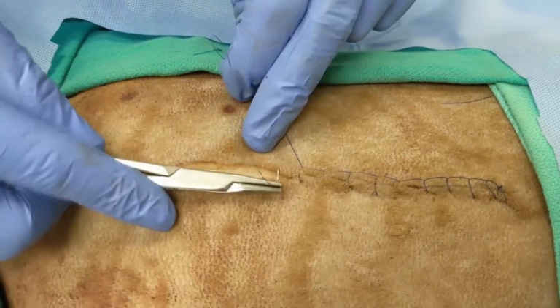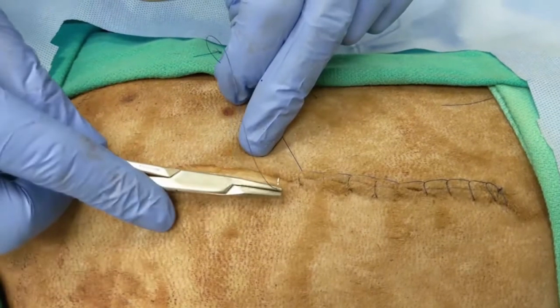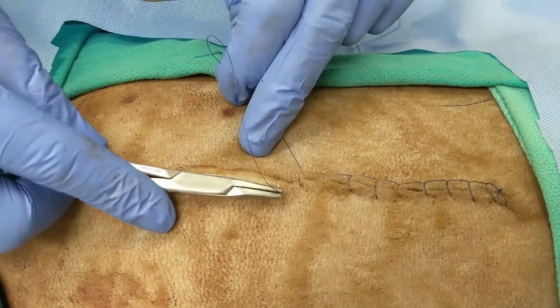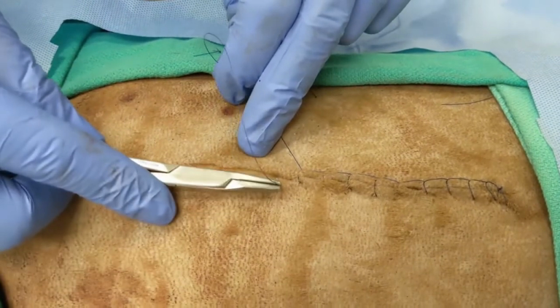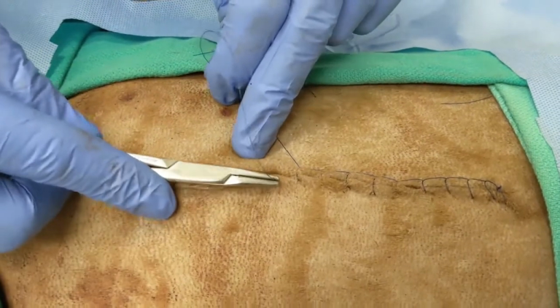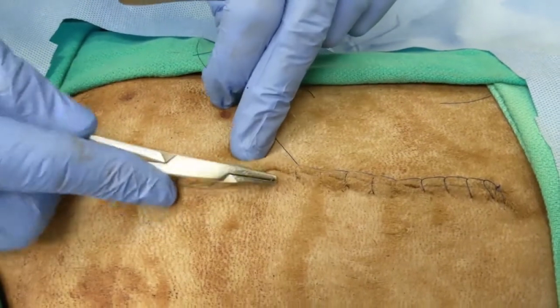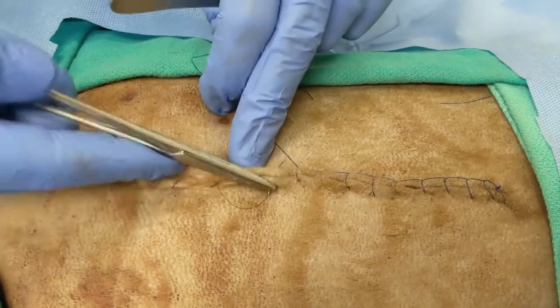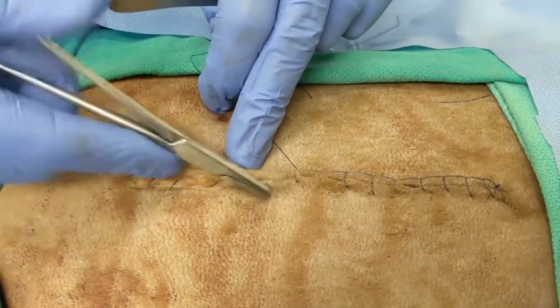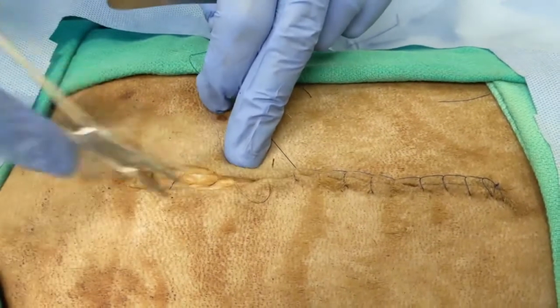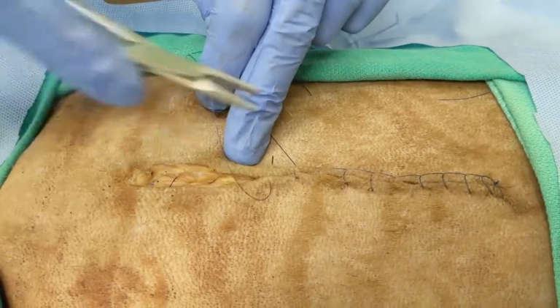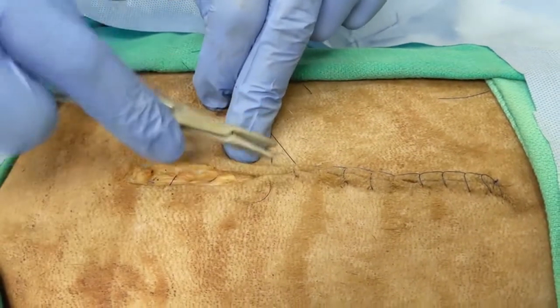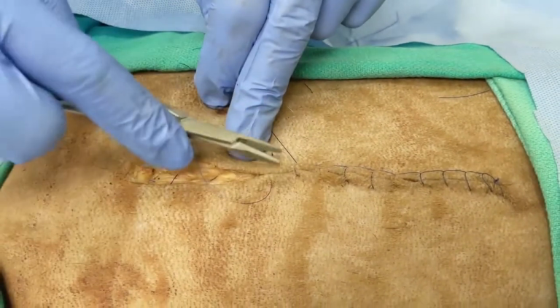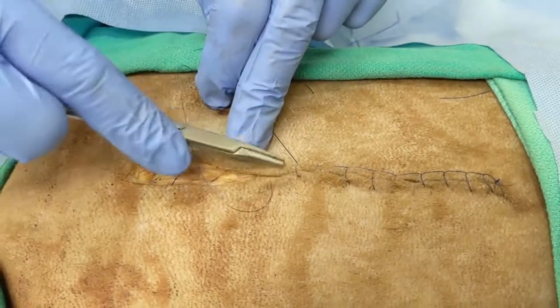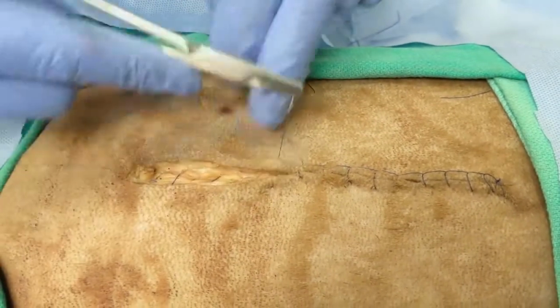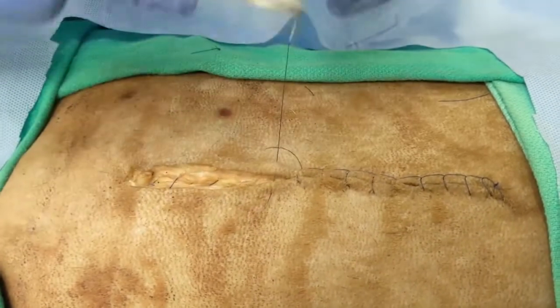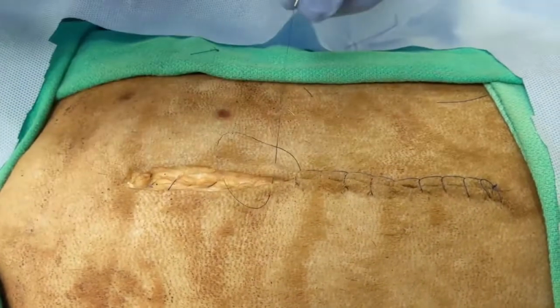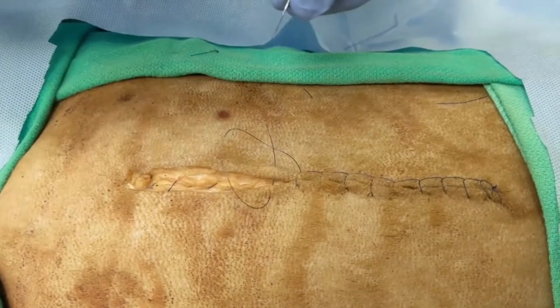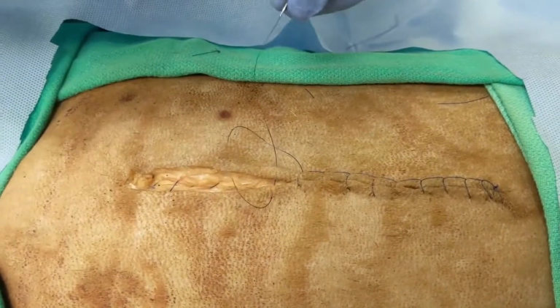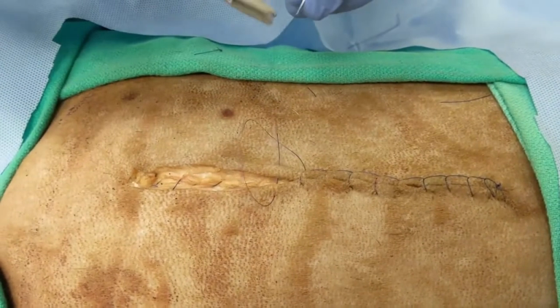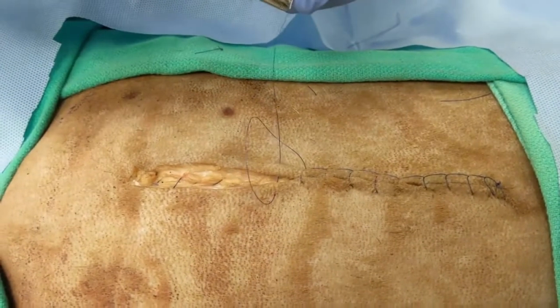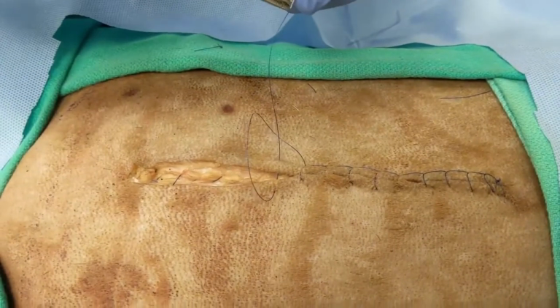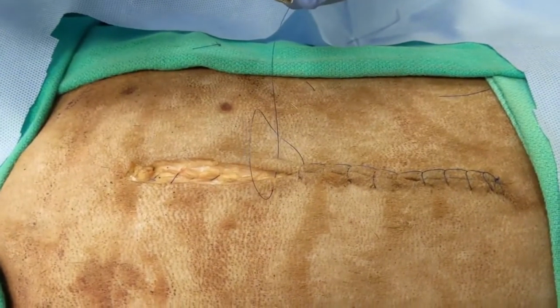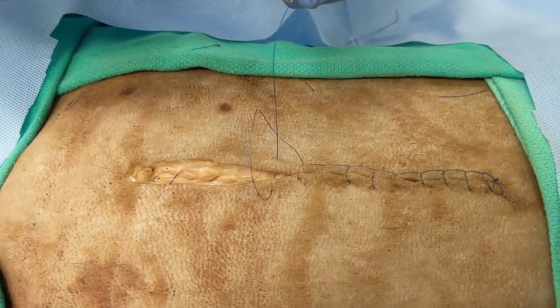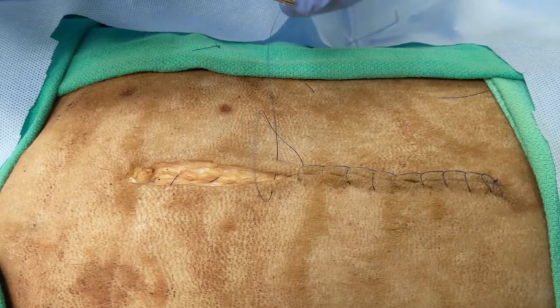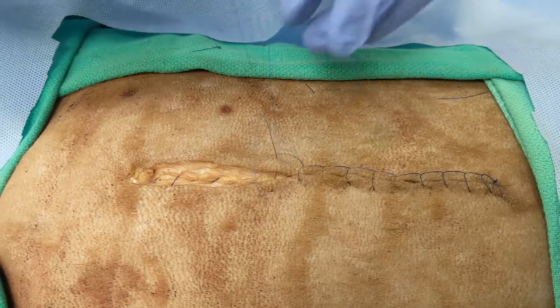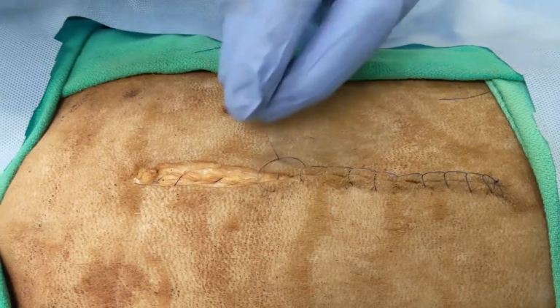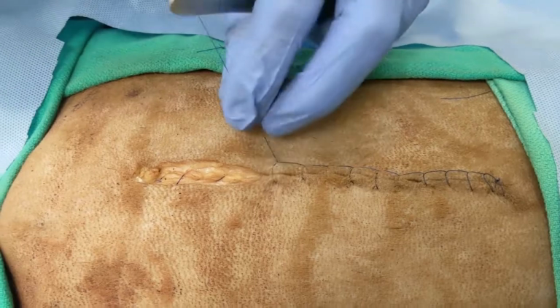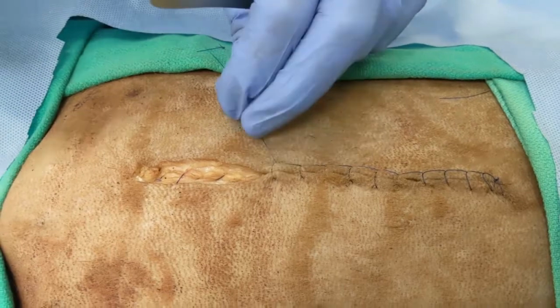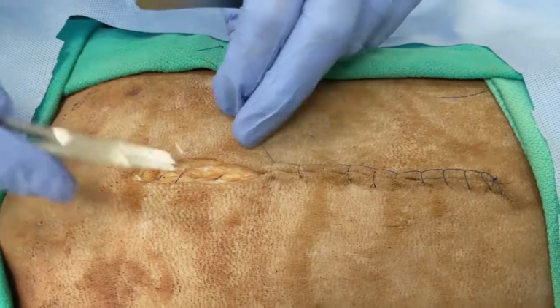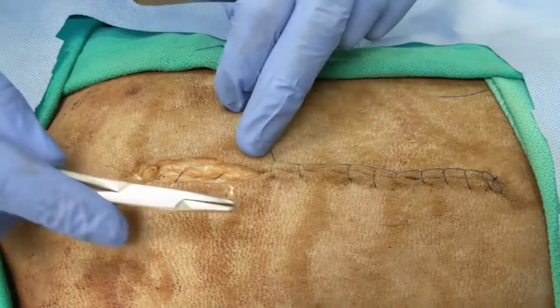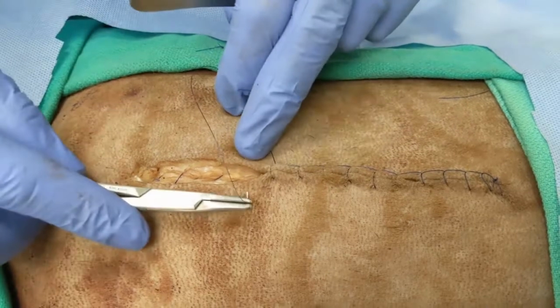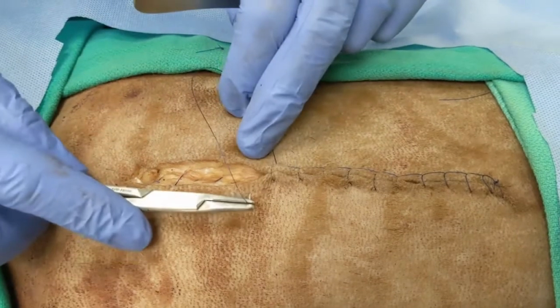Spacing is typically three to five millimeters from the edge of the incision, and three to five millimeters between suture bites.